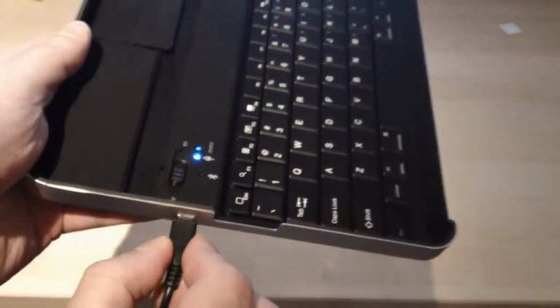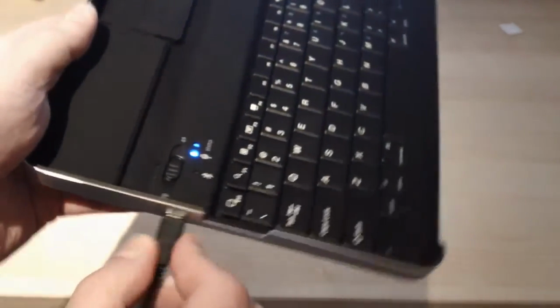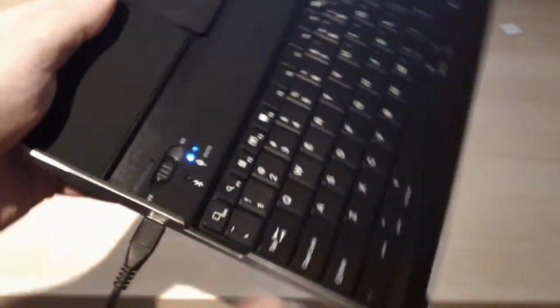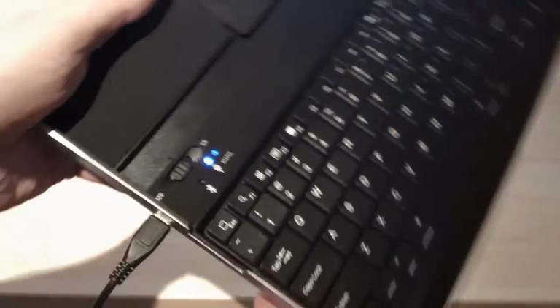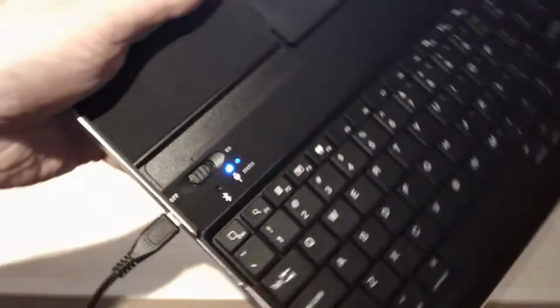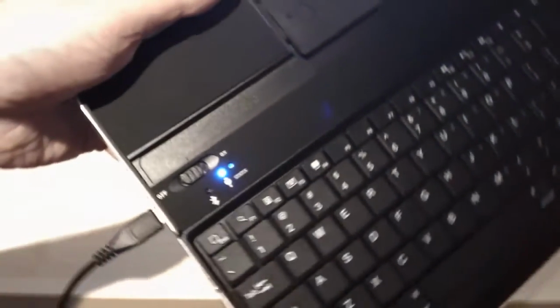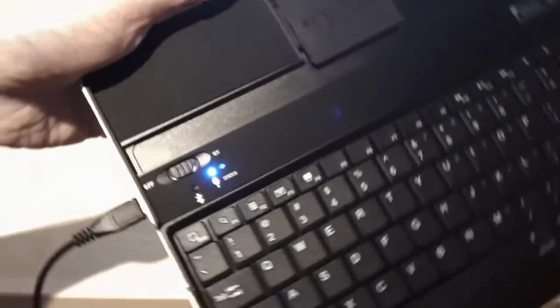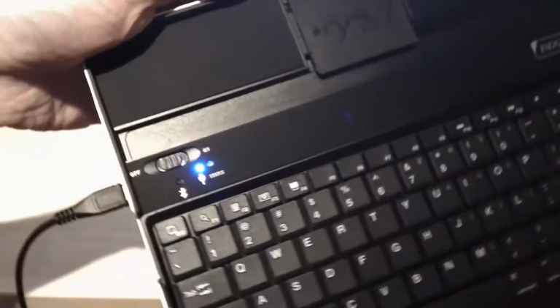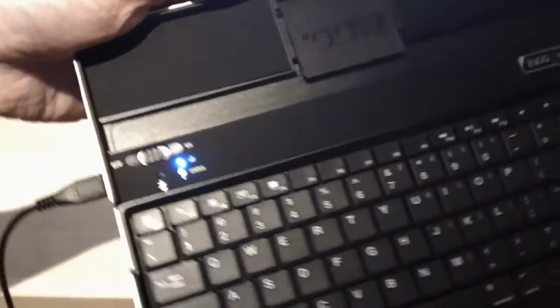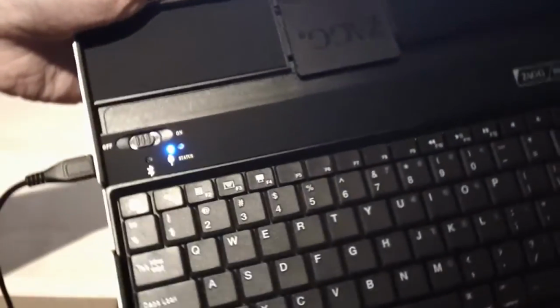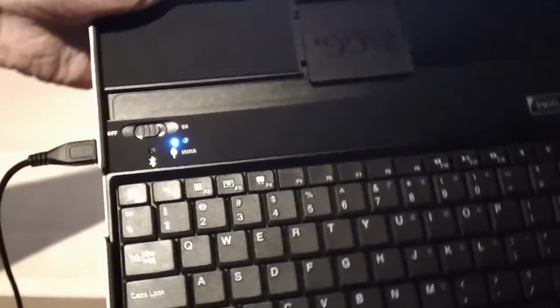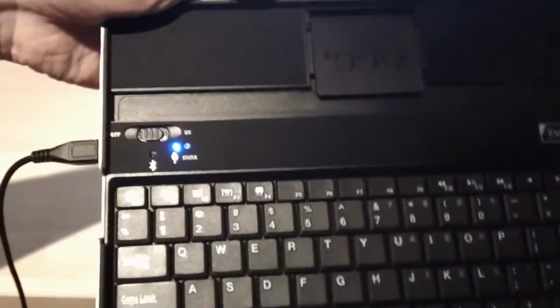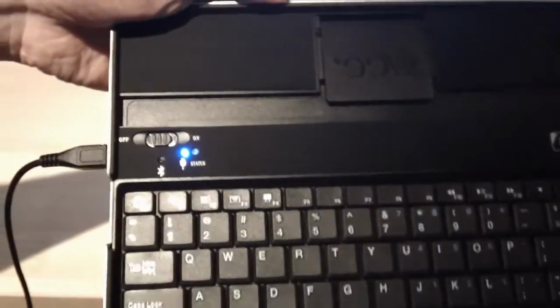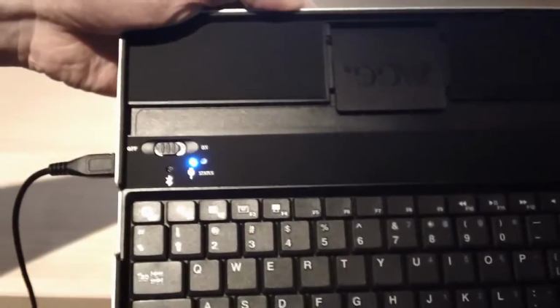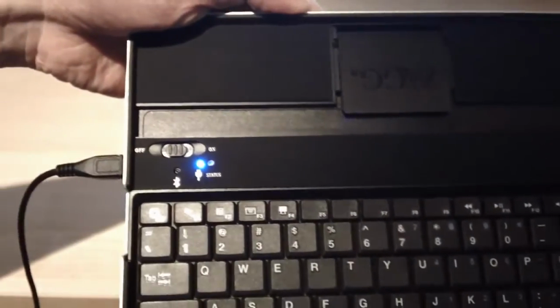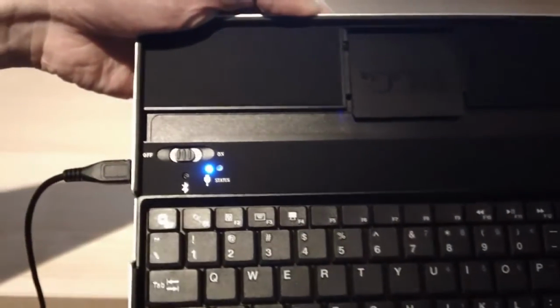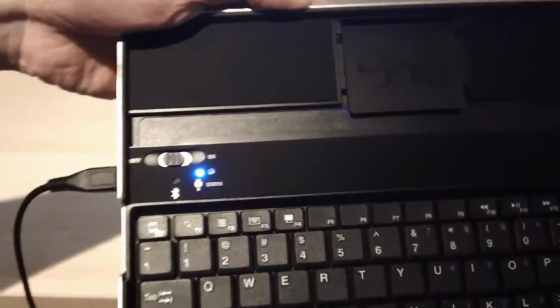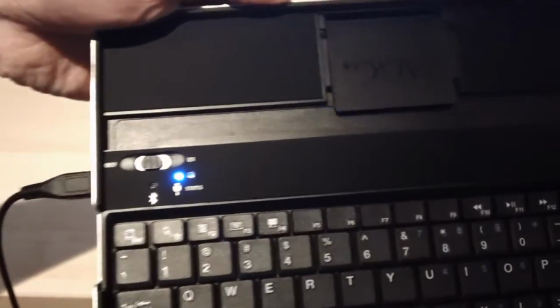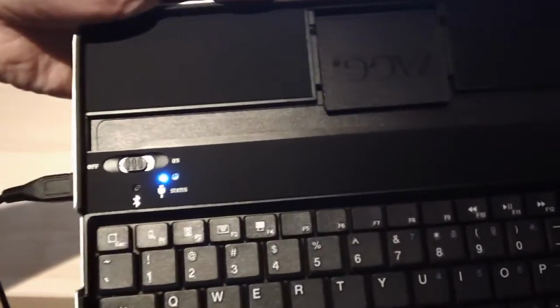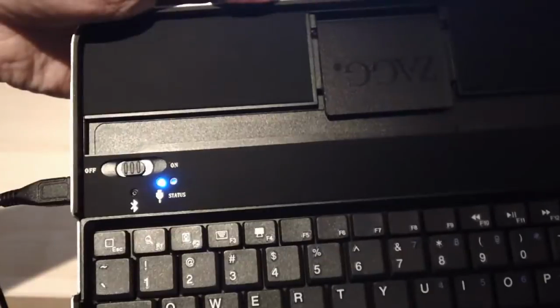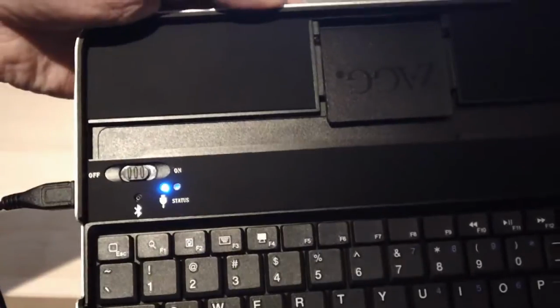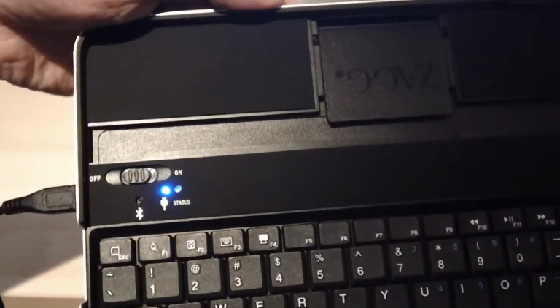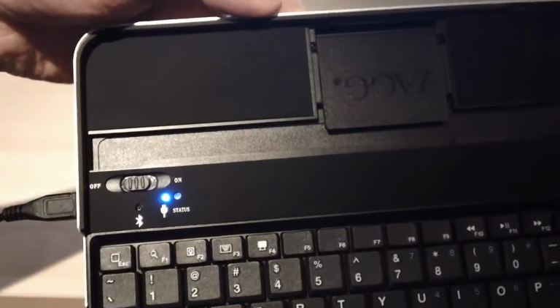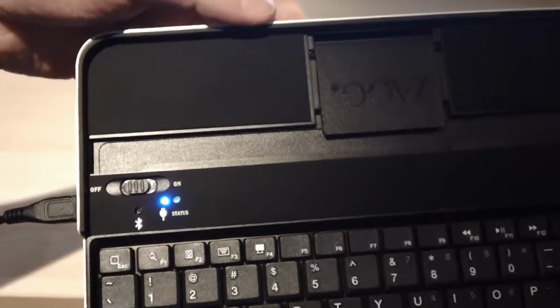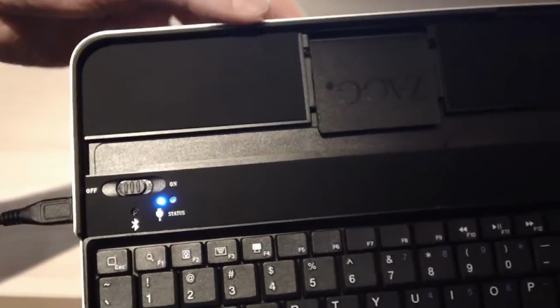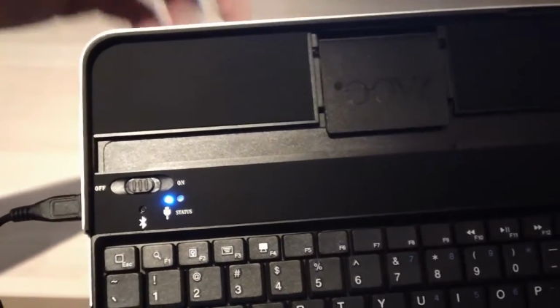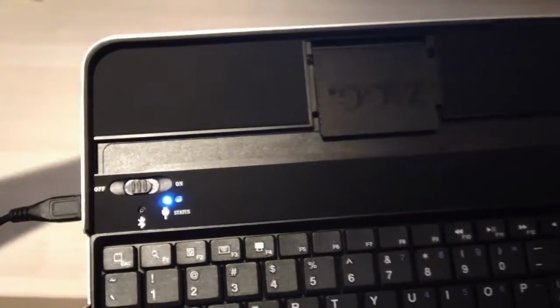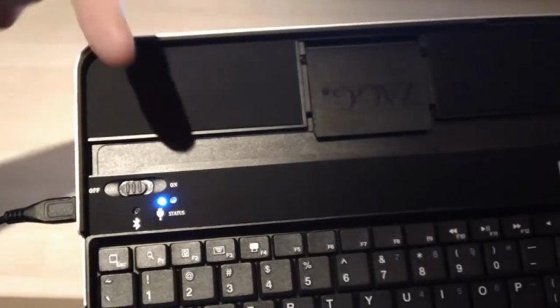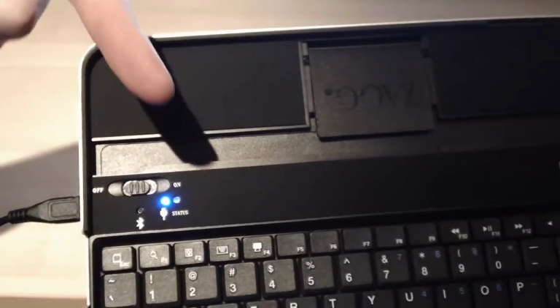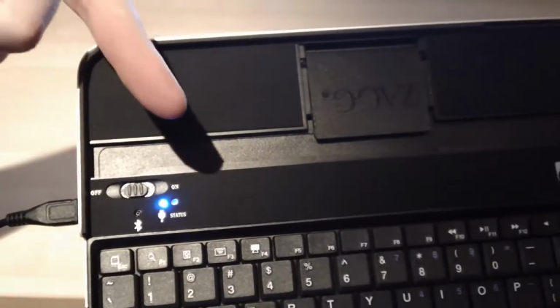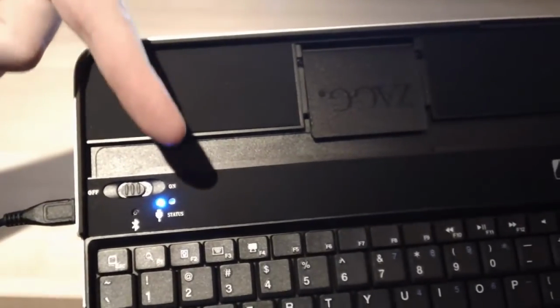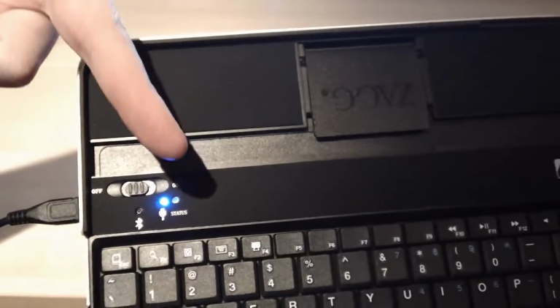Just like that. And when it's charging you'll see the little blue light on. When it's finished charging the little blue light will go off.